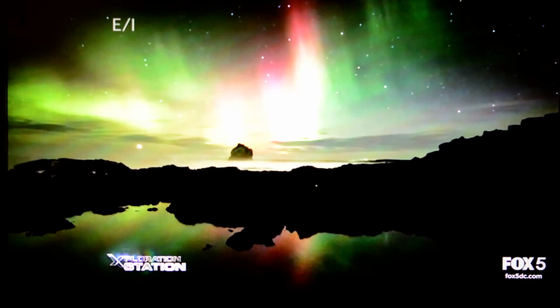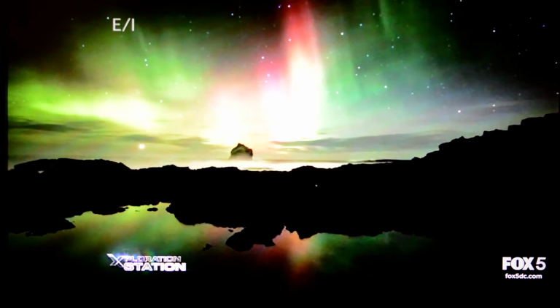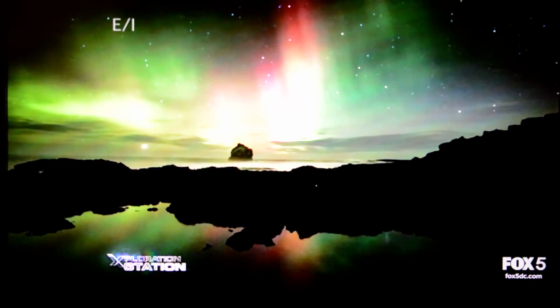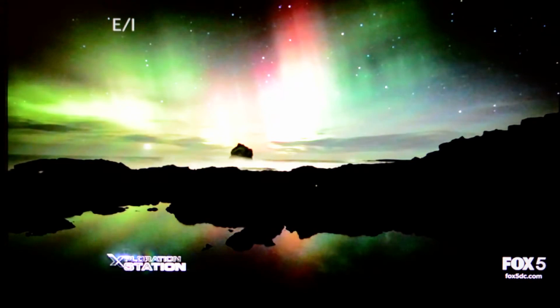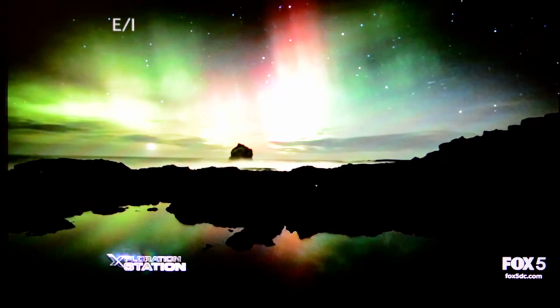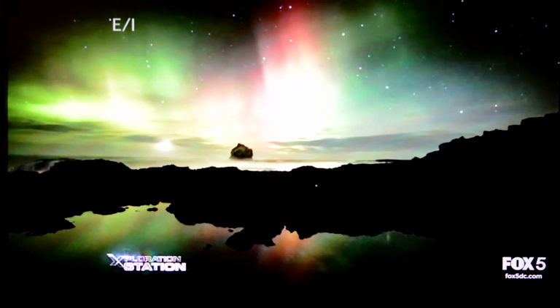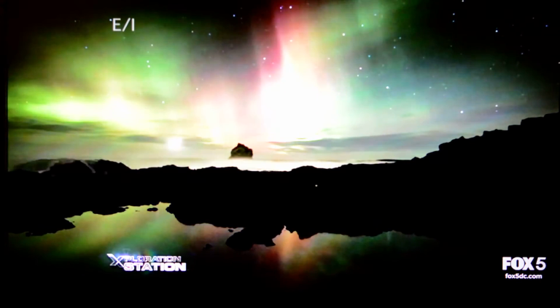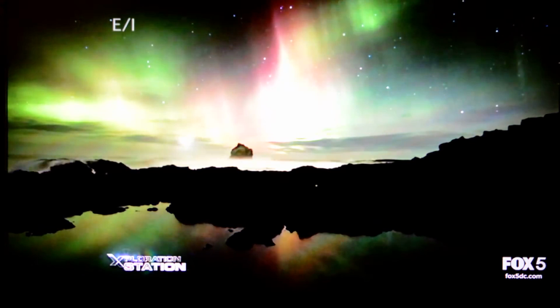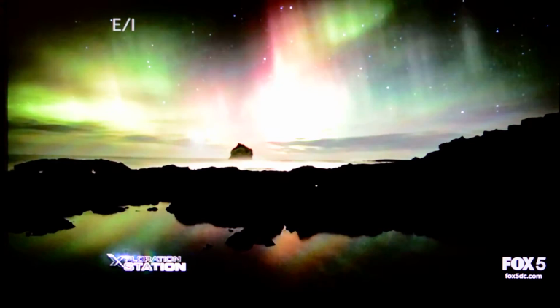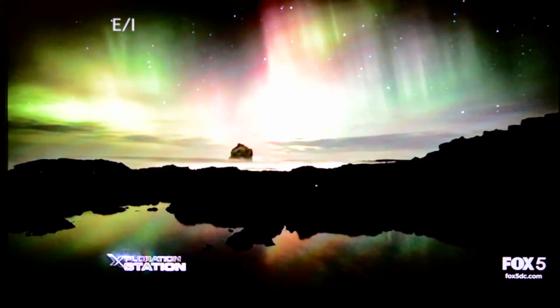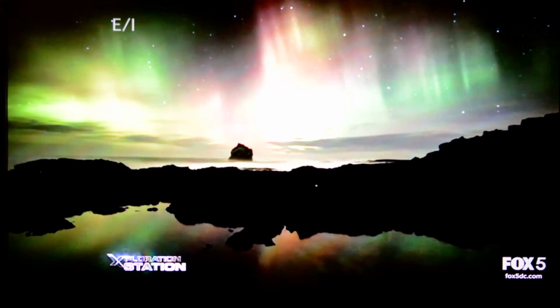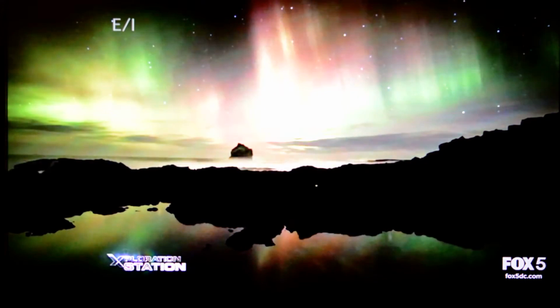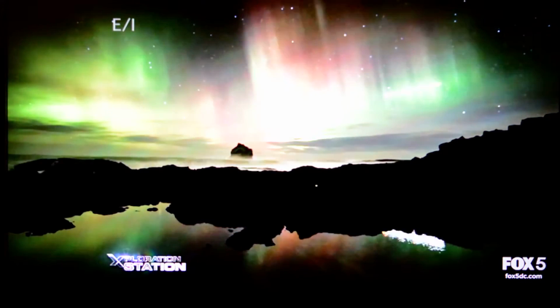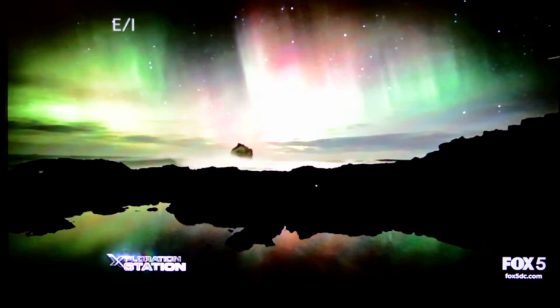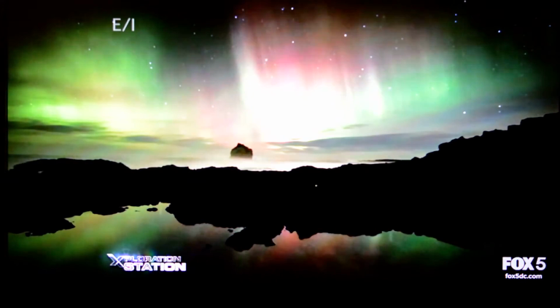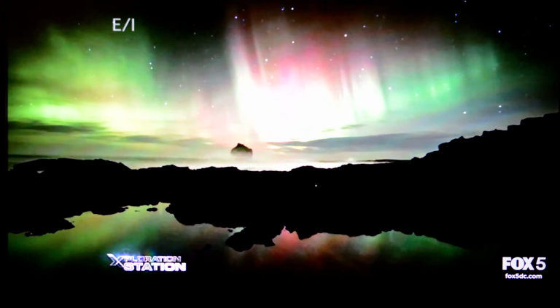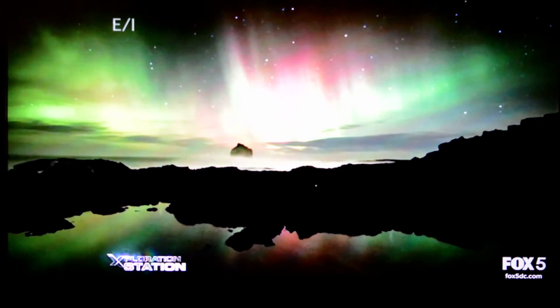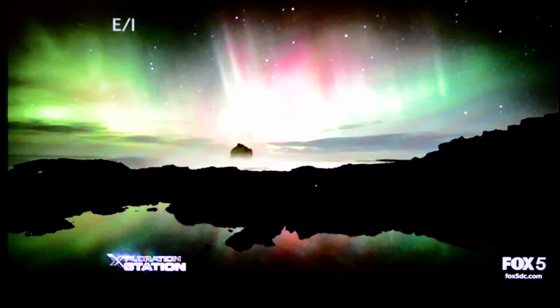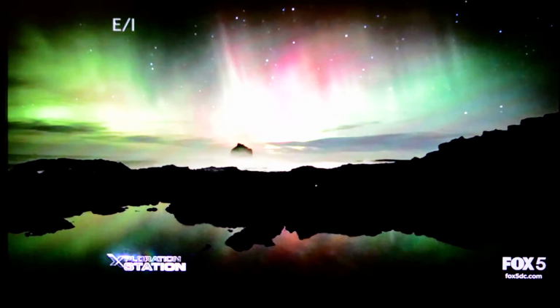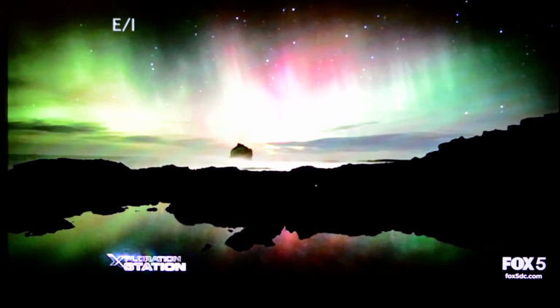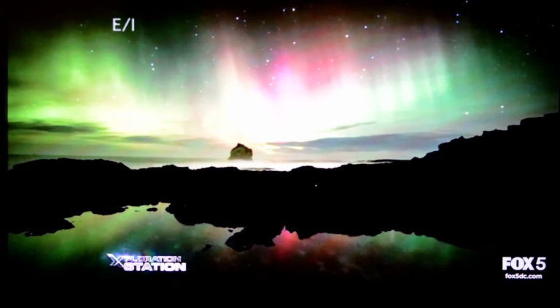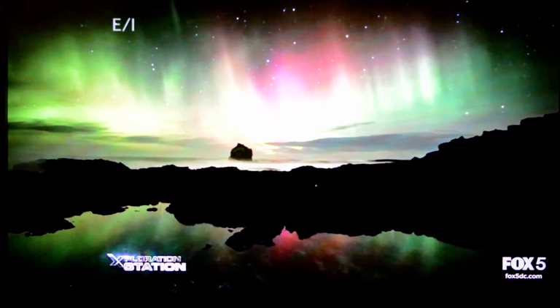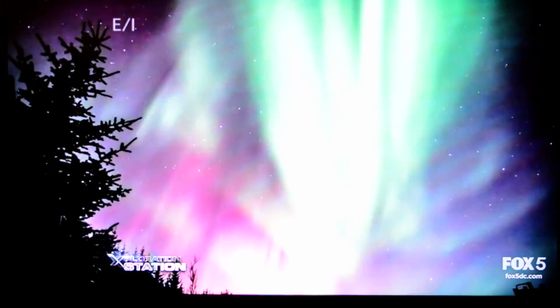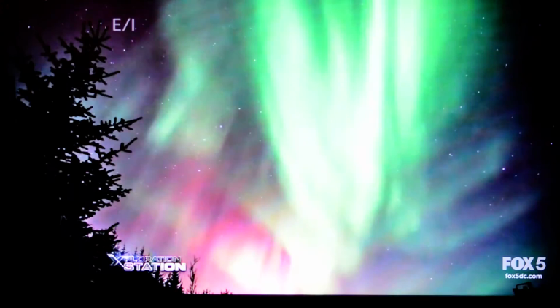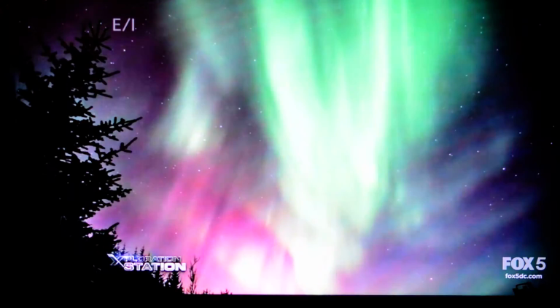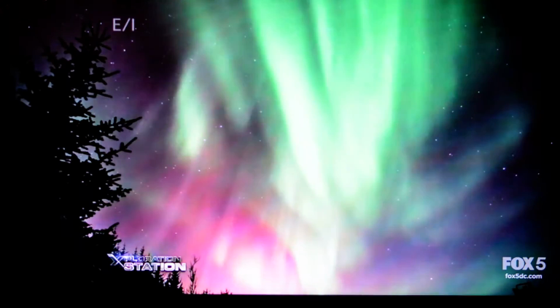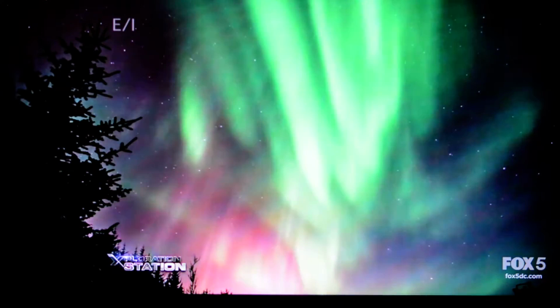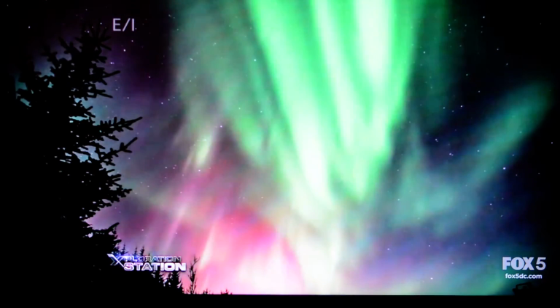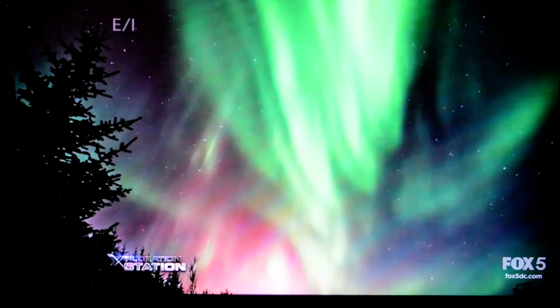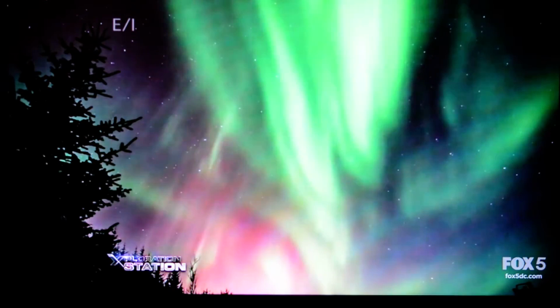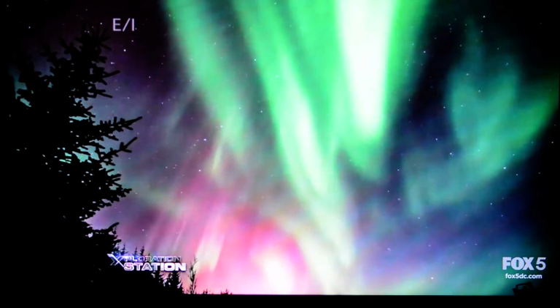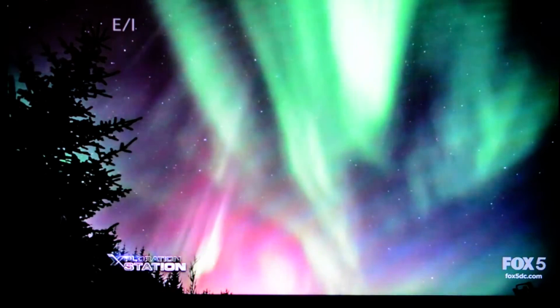And there's green, and there's pink, and it's moving faster than your eye can see. It's really amazing.